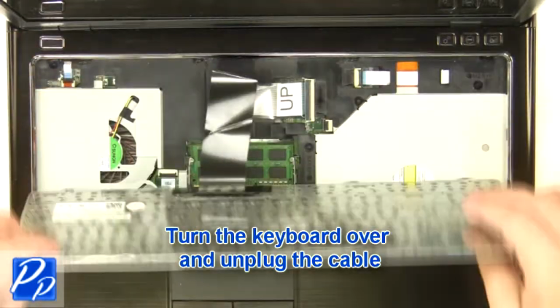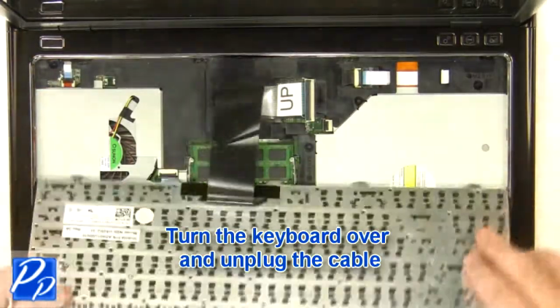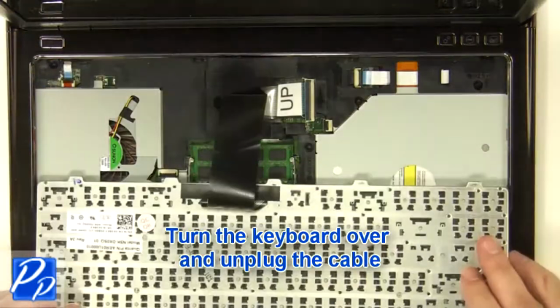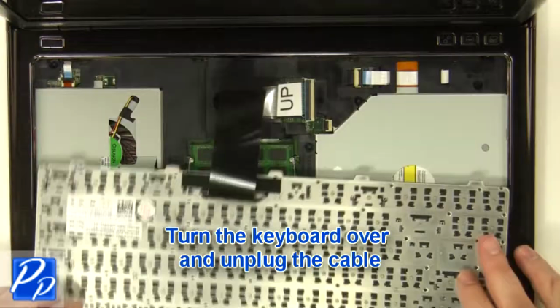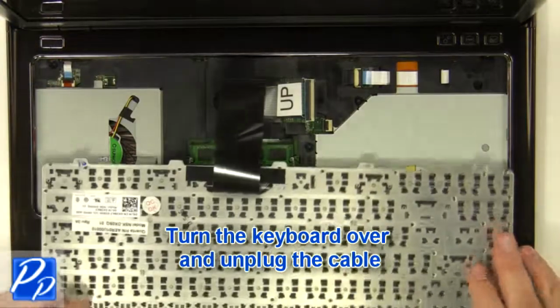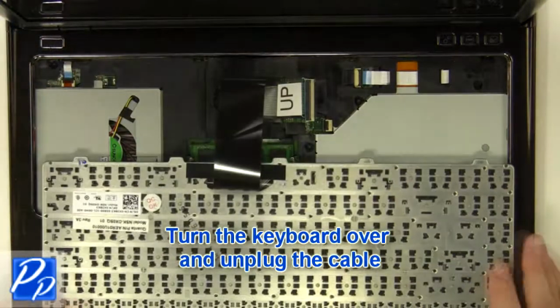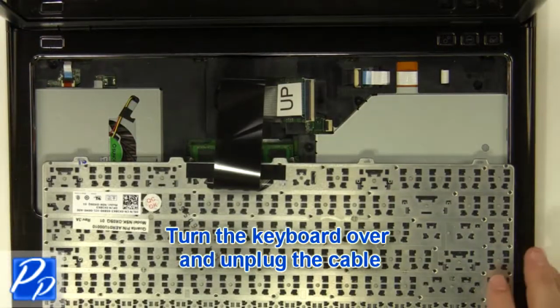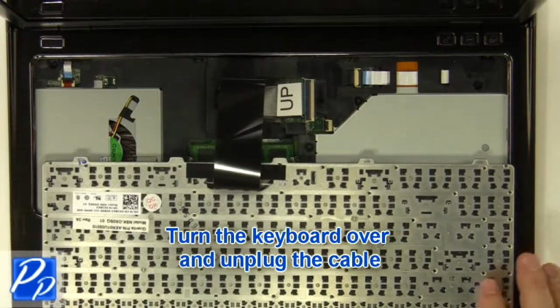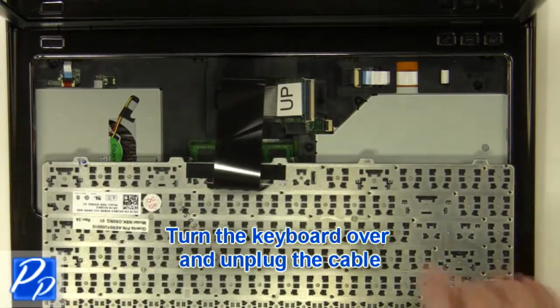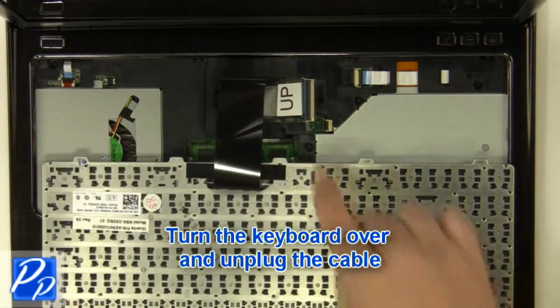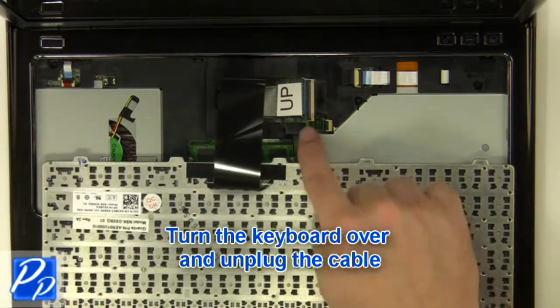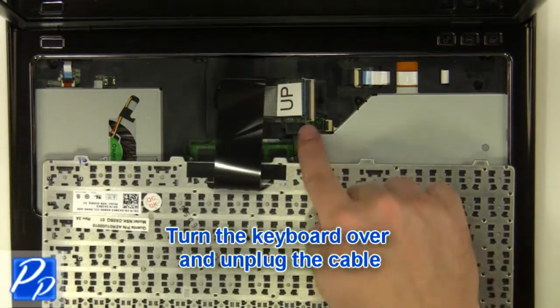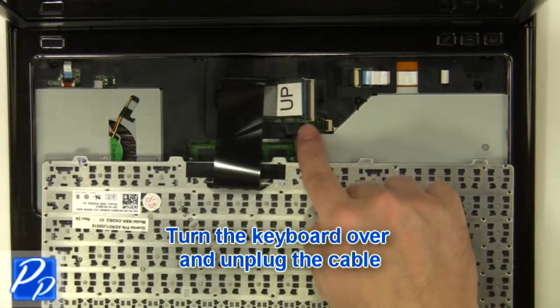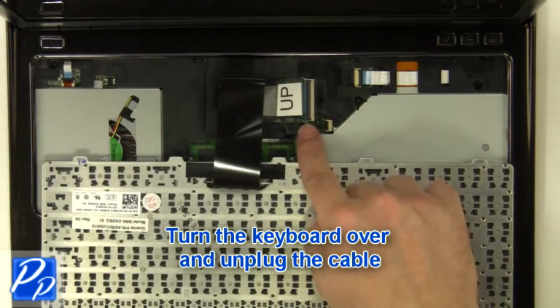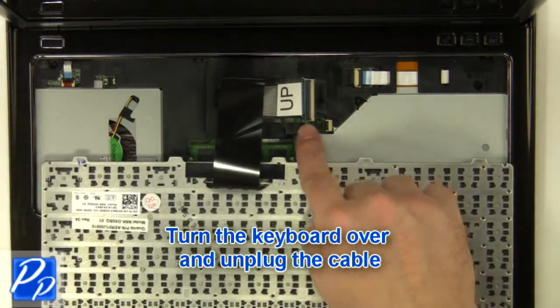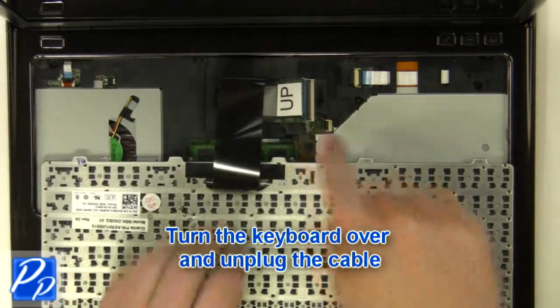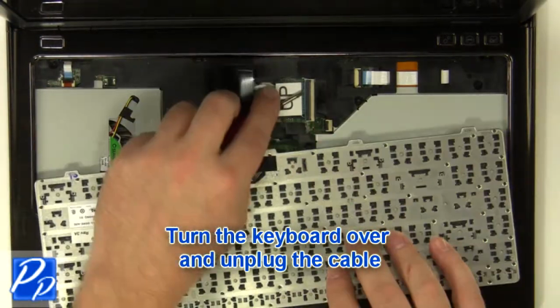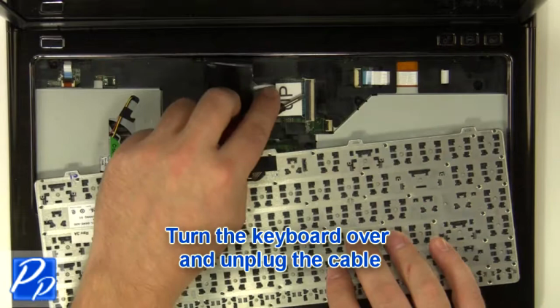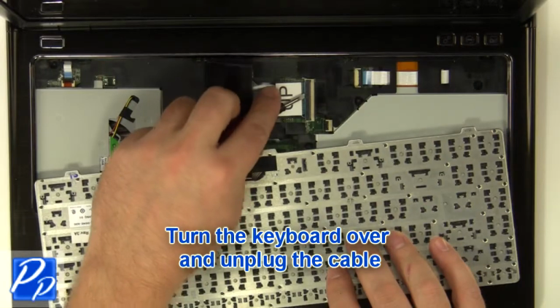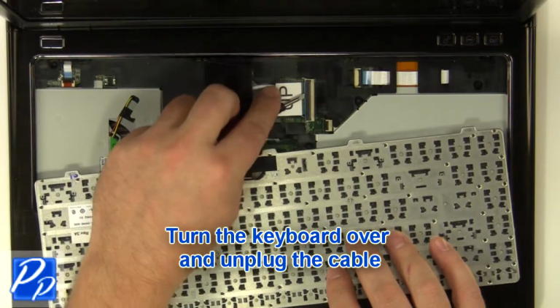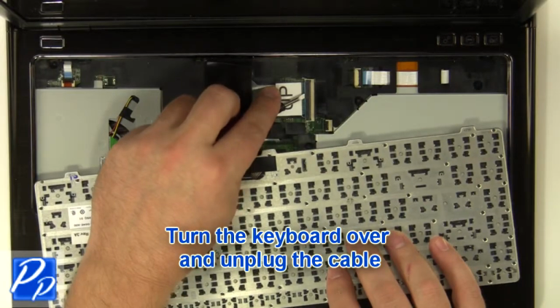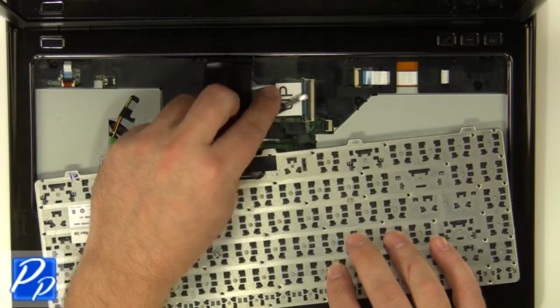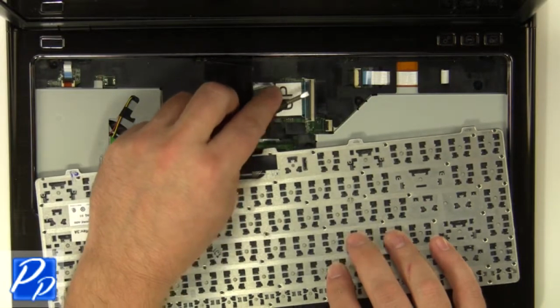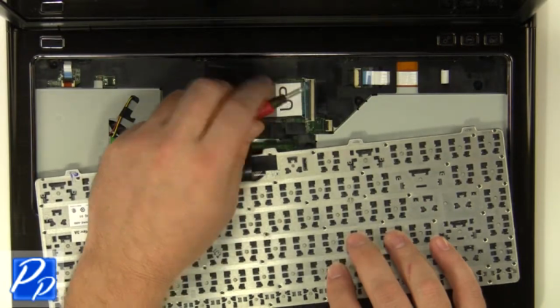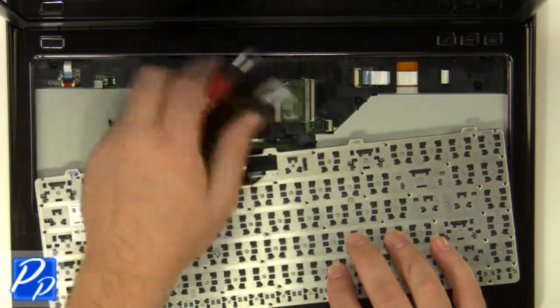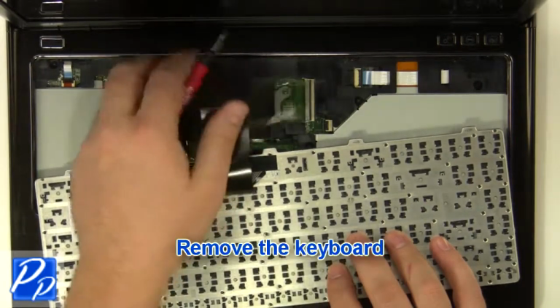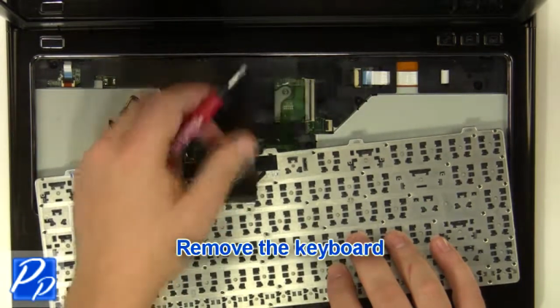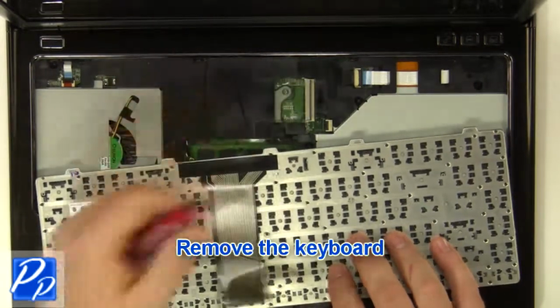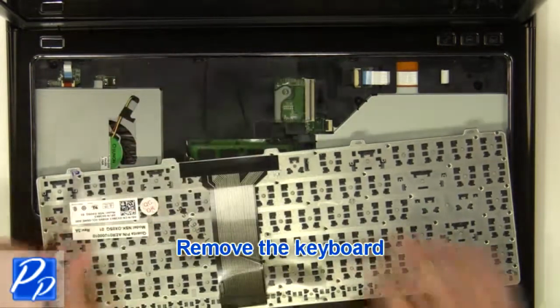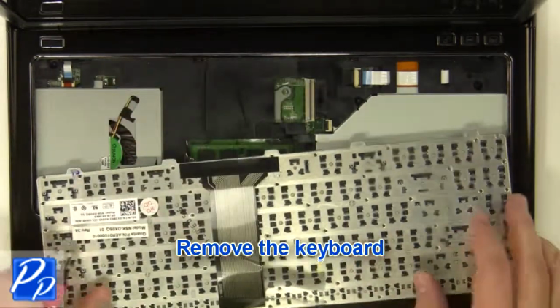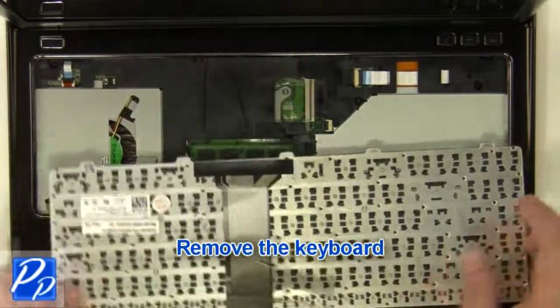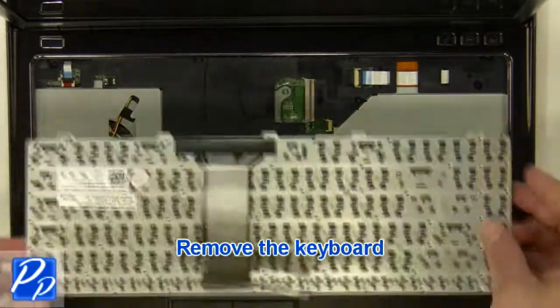Carefully turn the keyboard over and unplug the keyboard cable. Remove the keyboard.